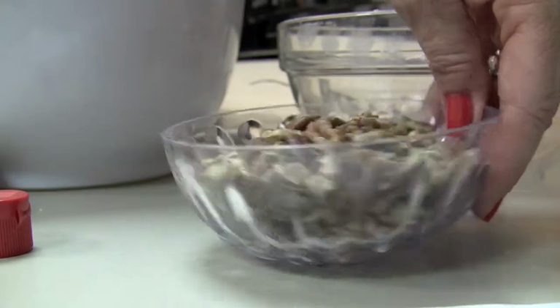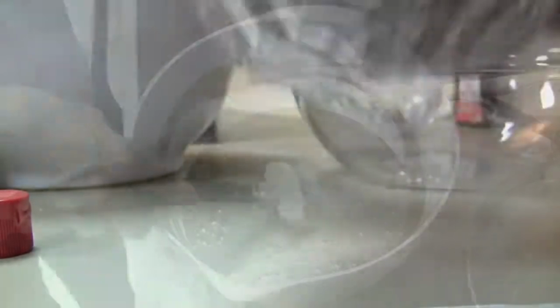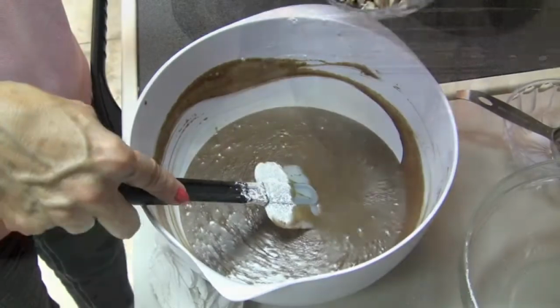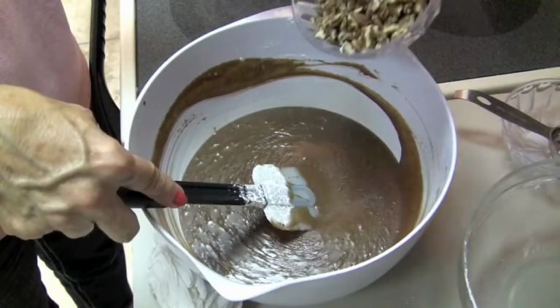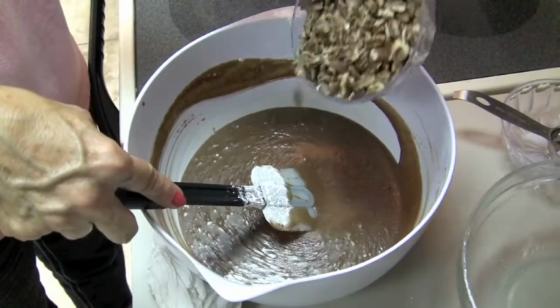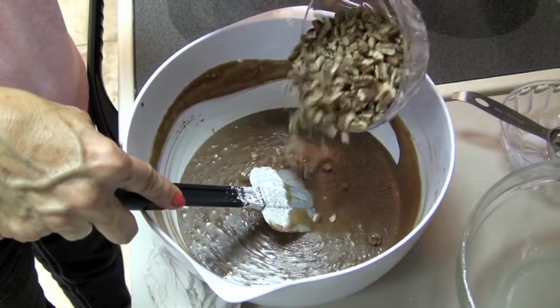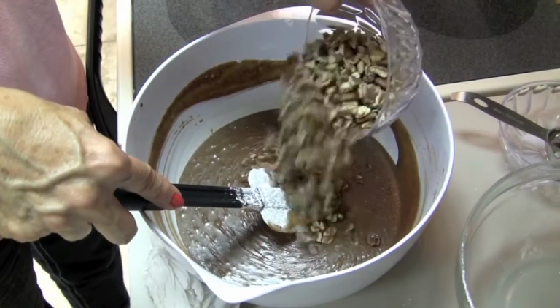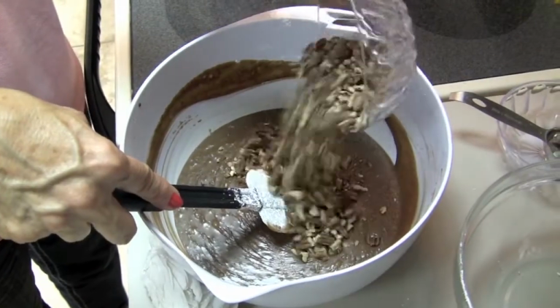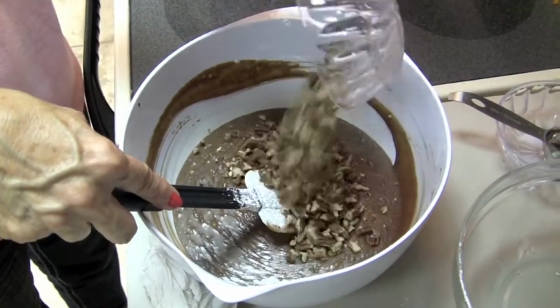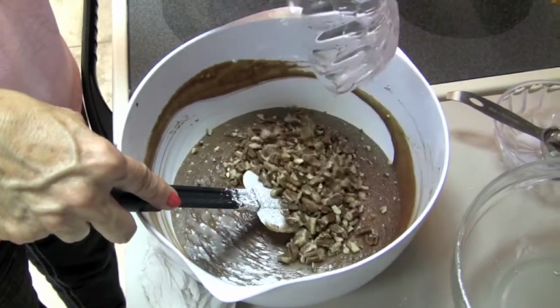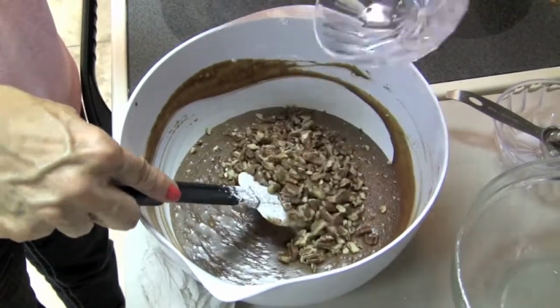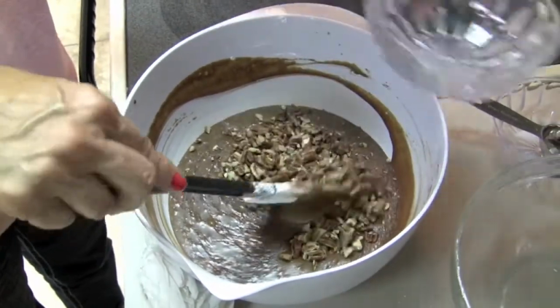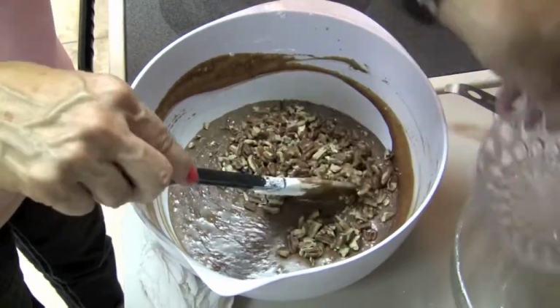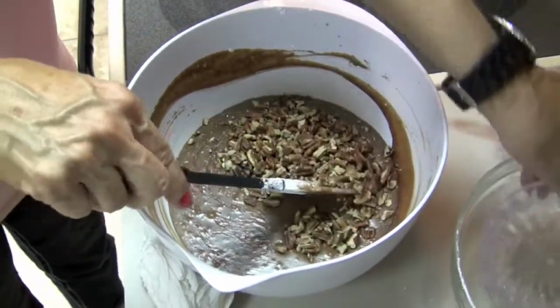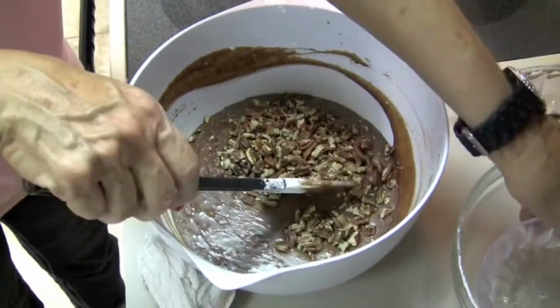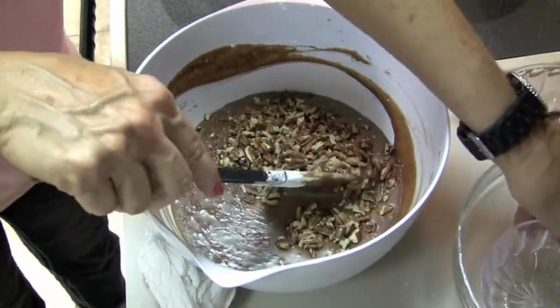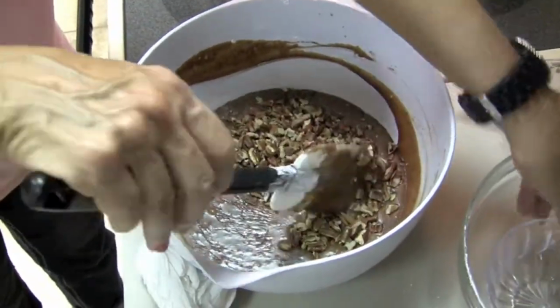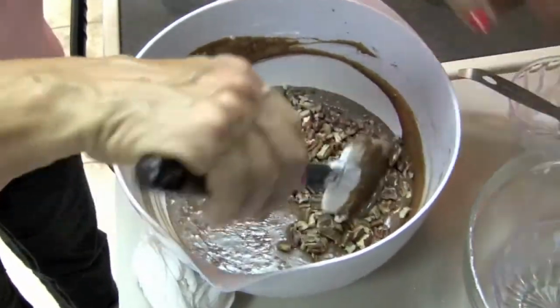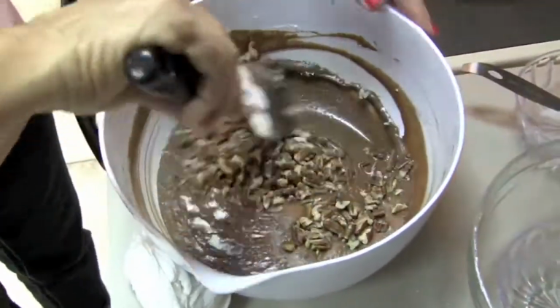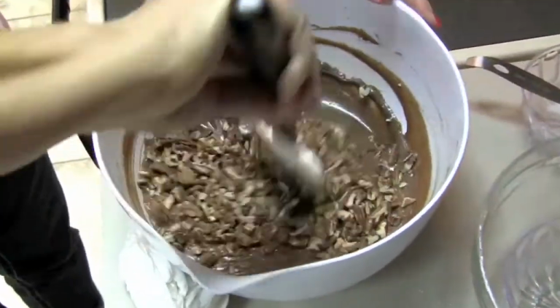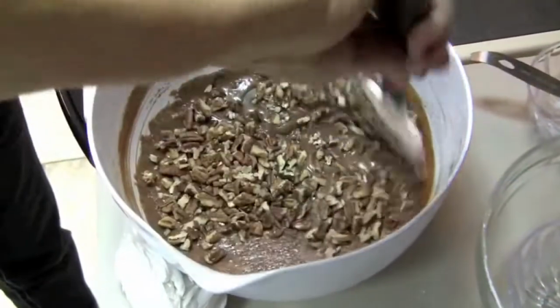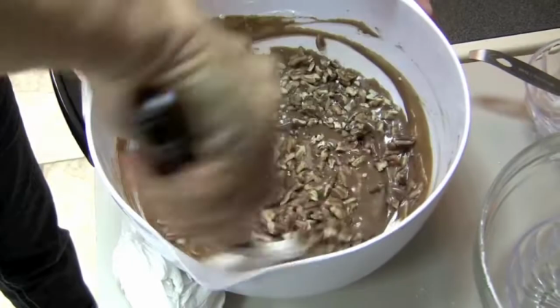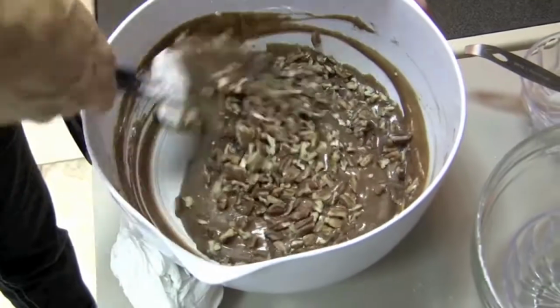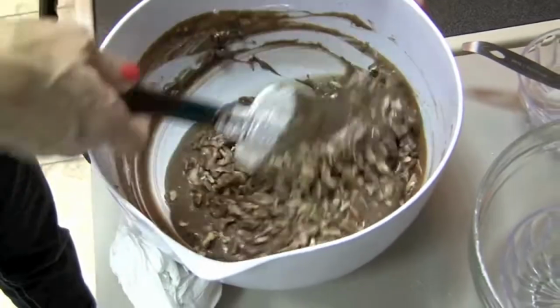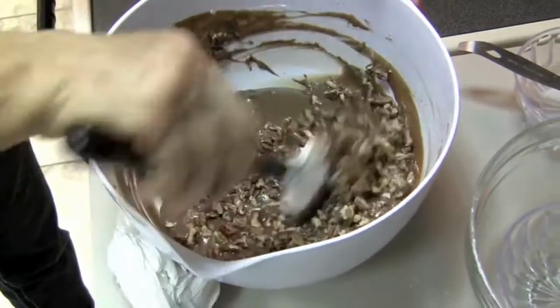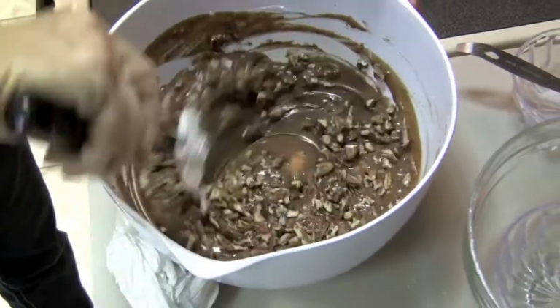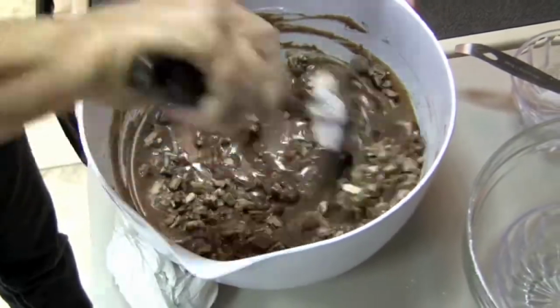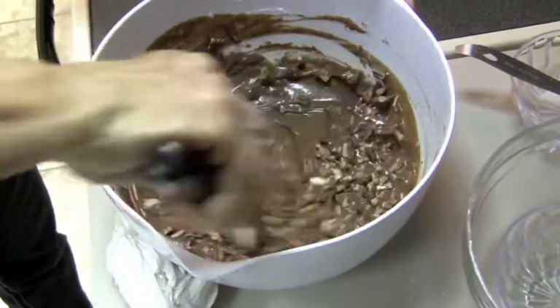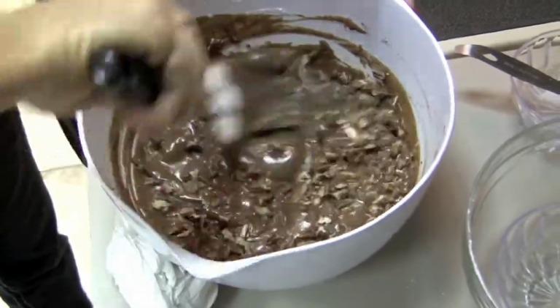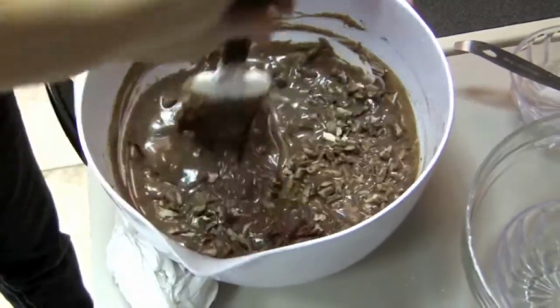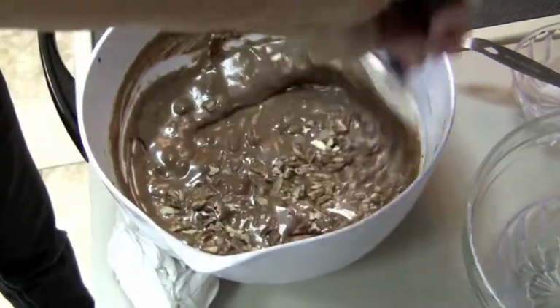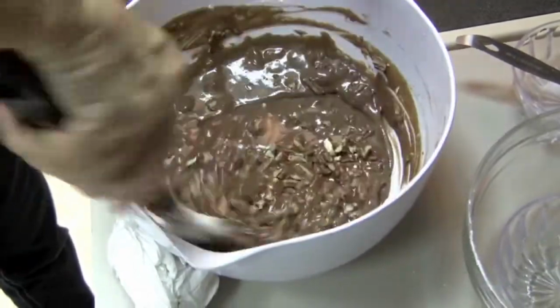Our last step is our pecans, which are optional. Give that a final stir.